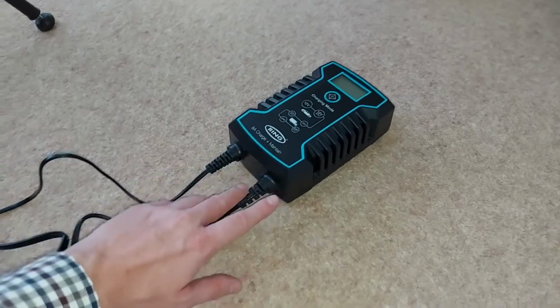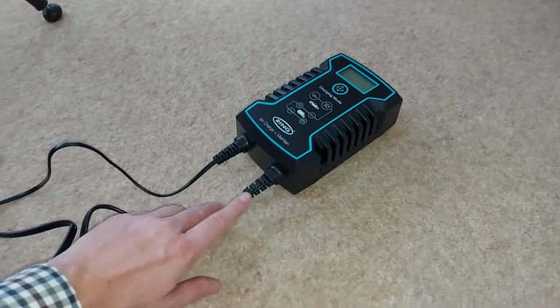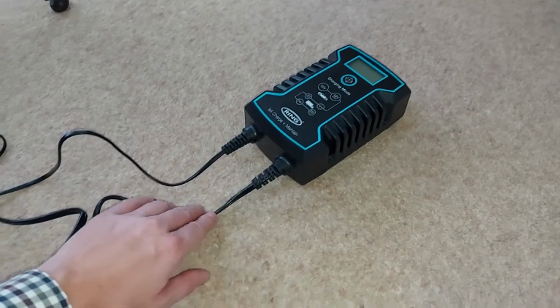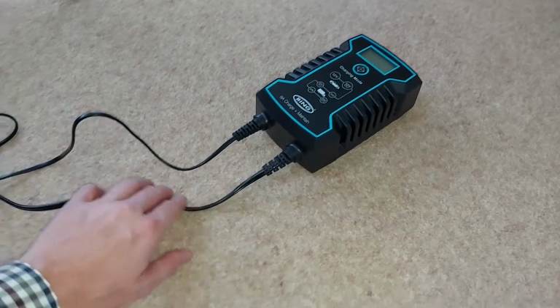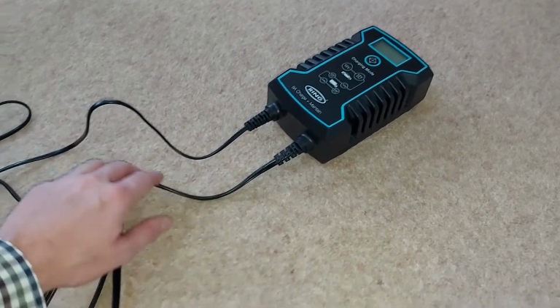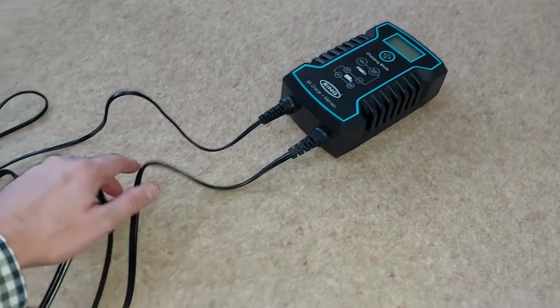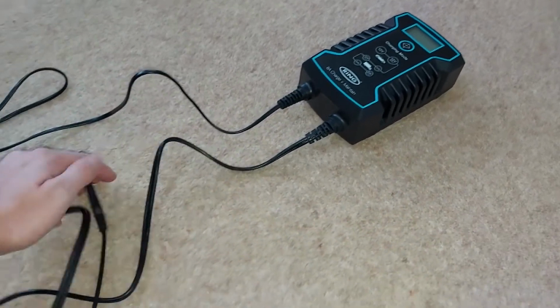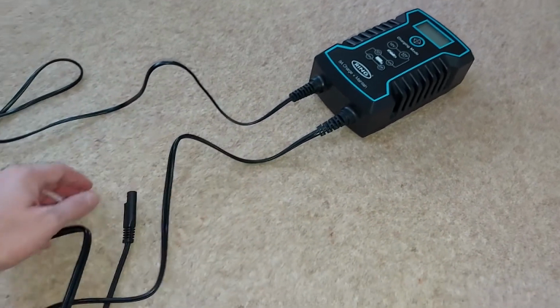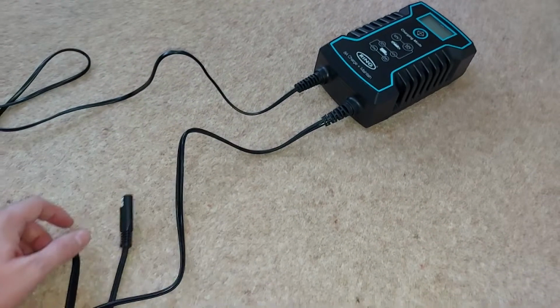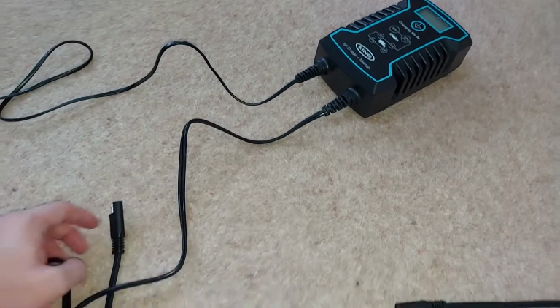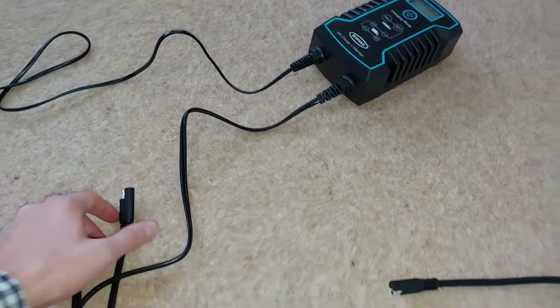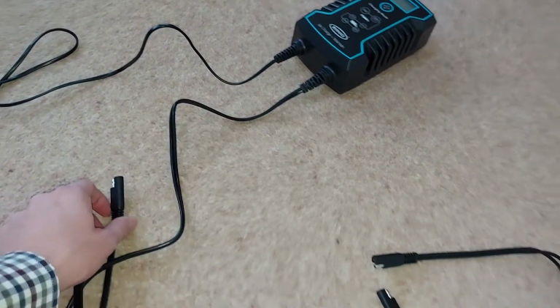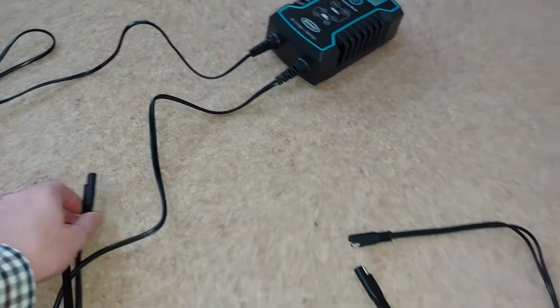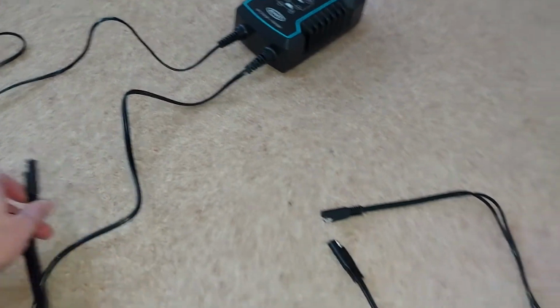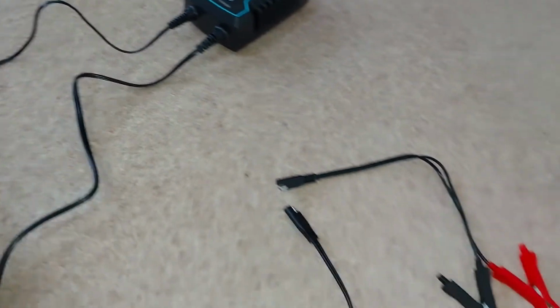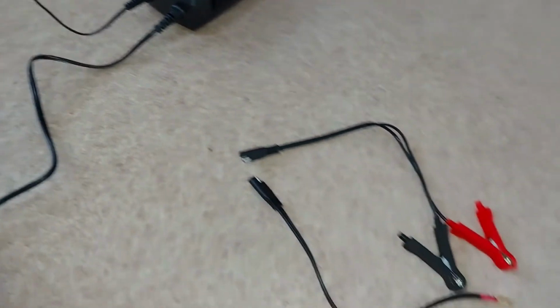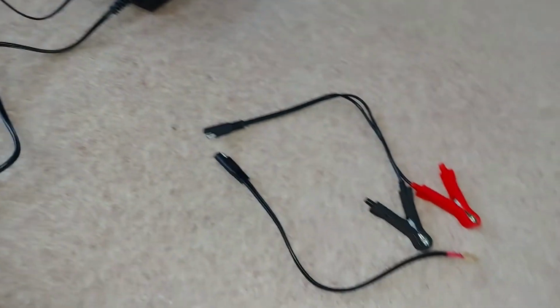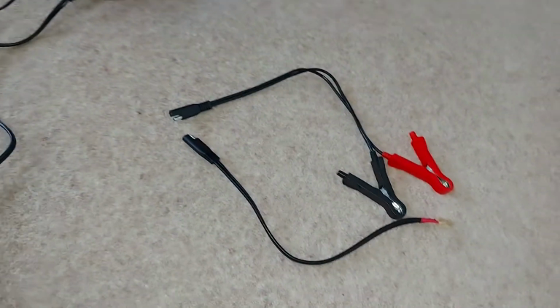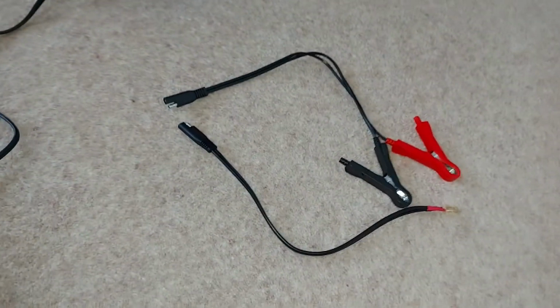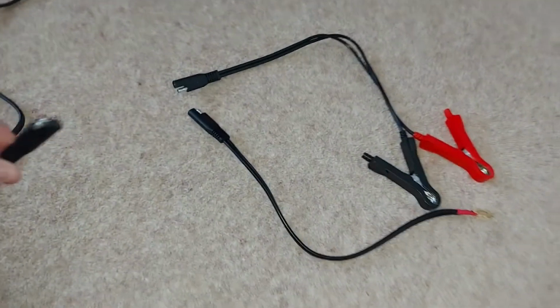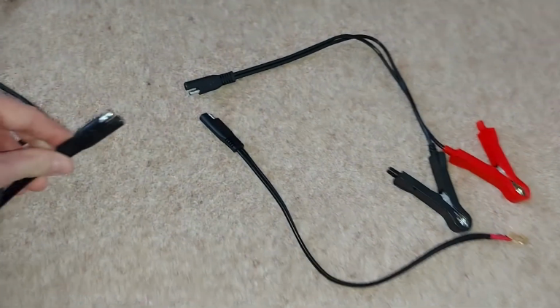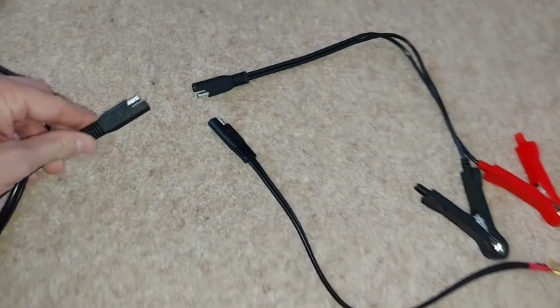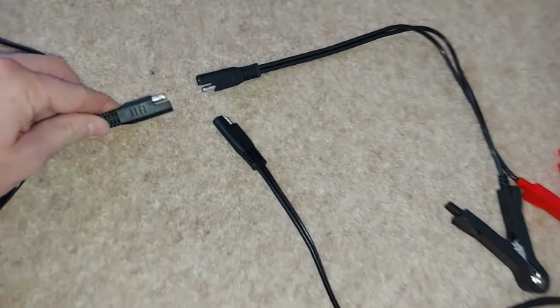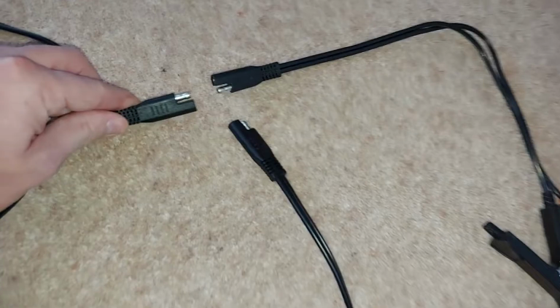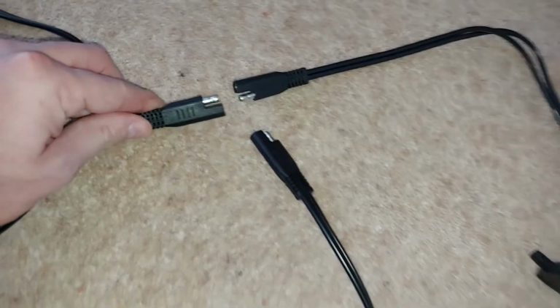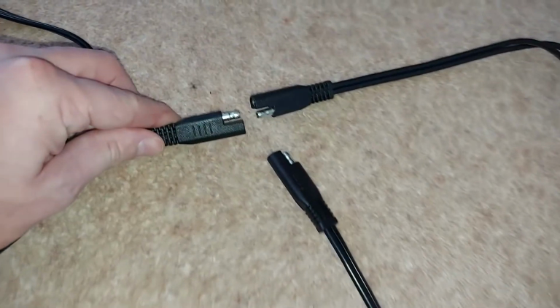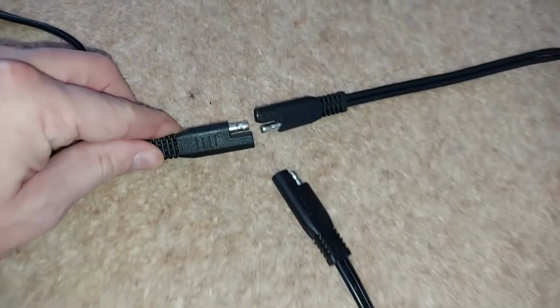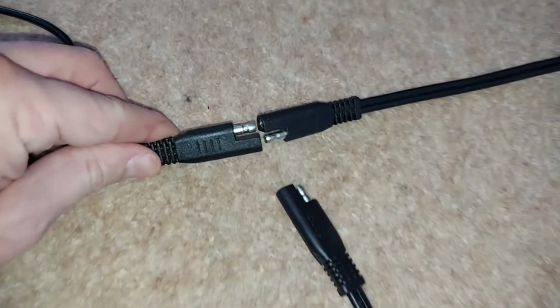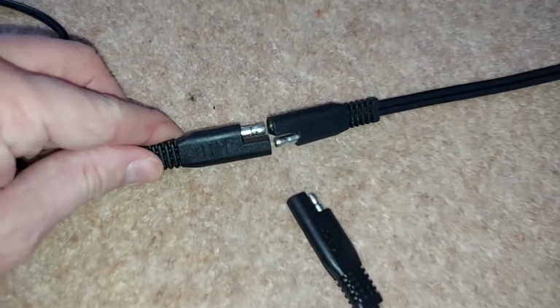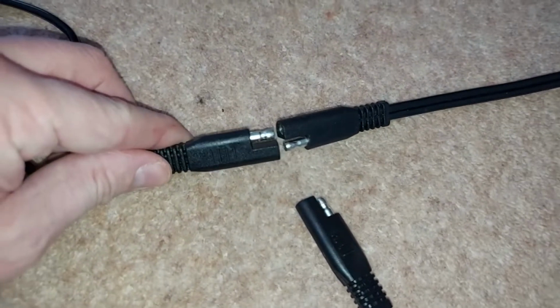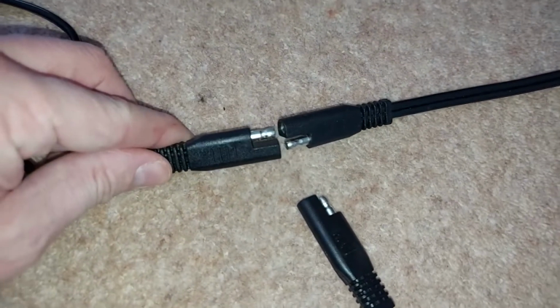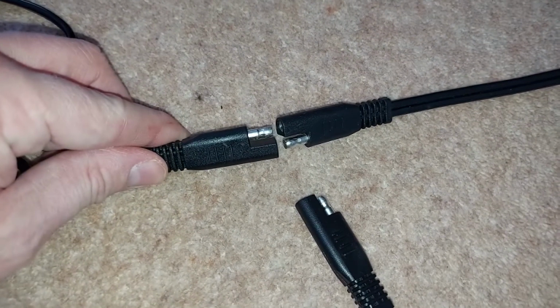Whether you prefer the crocodile clips or the O-rings, they both have the same generic connector at the end, and as you might expect, they beautifully fit the connector that emerges from the bottom of the charger, so all you have to do is push it in.